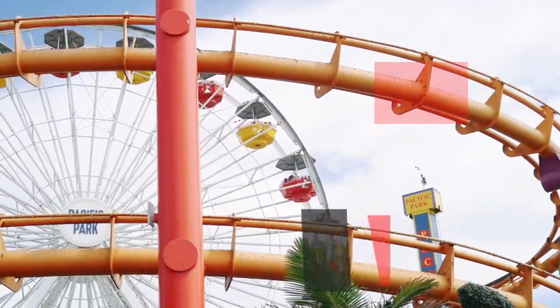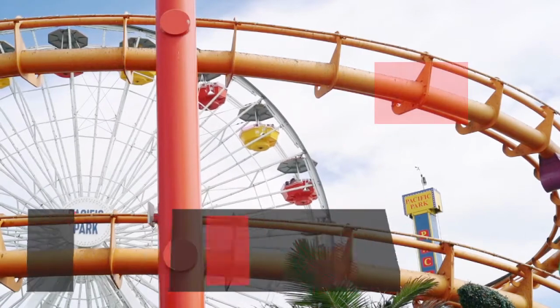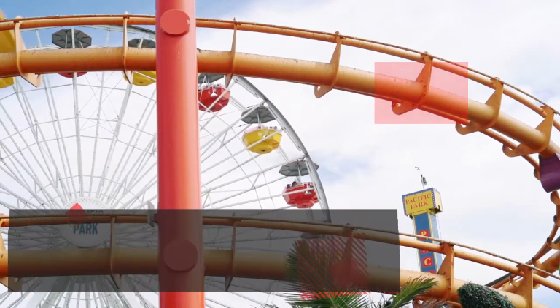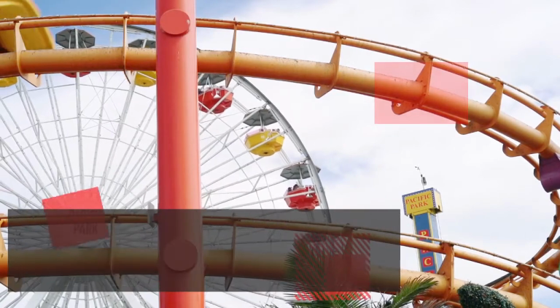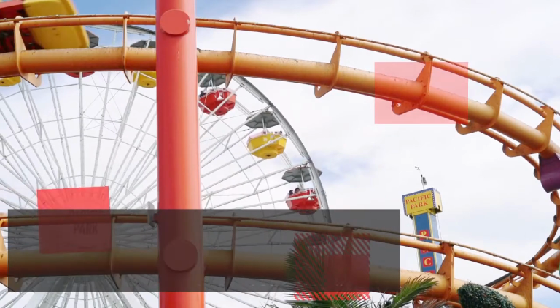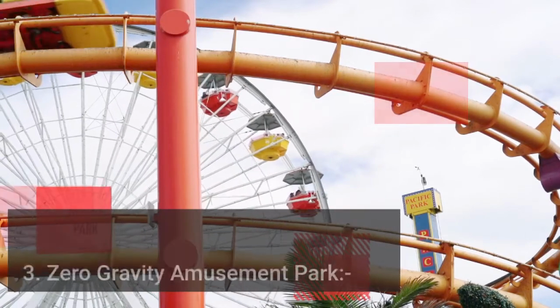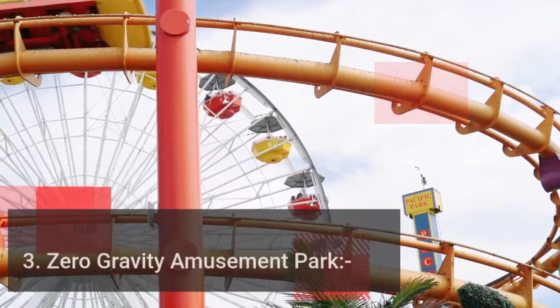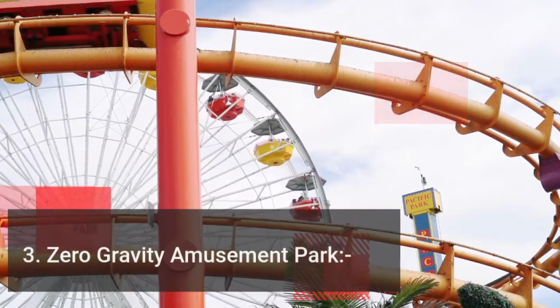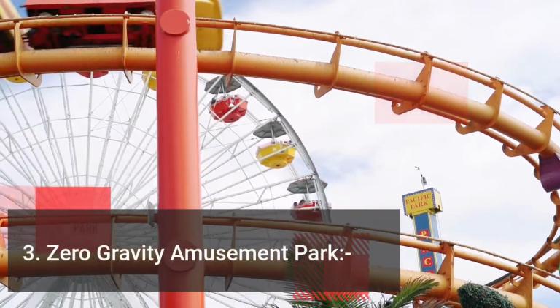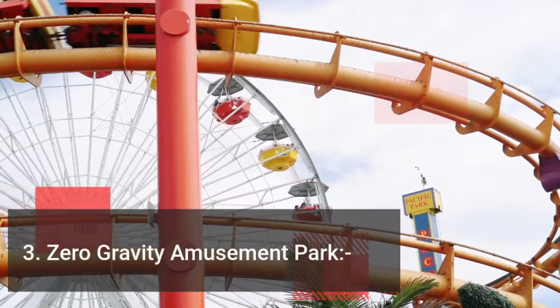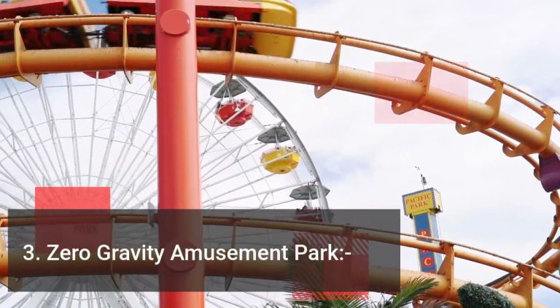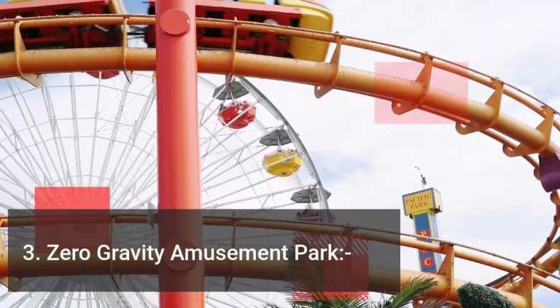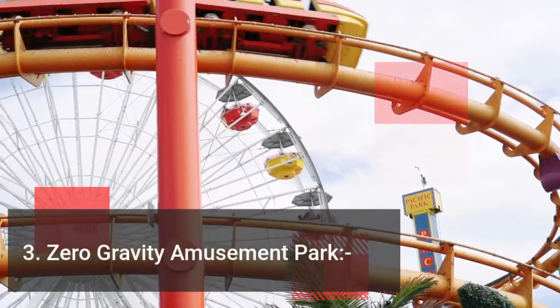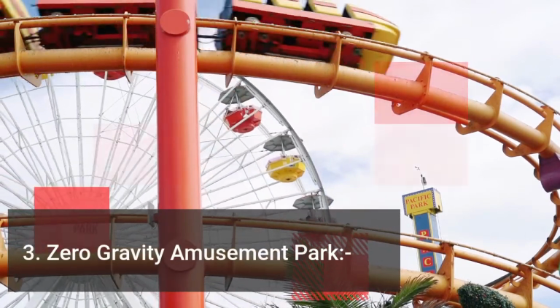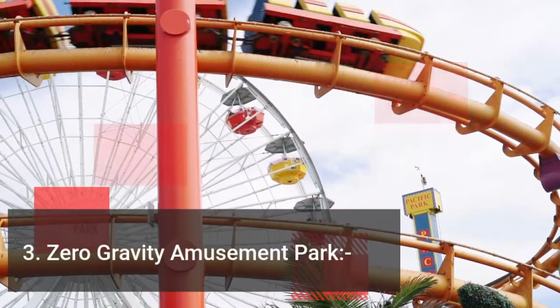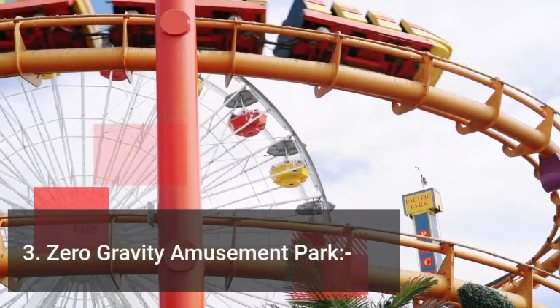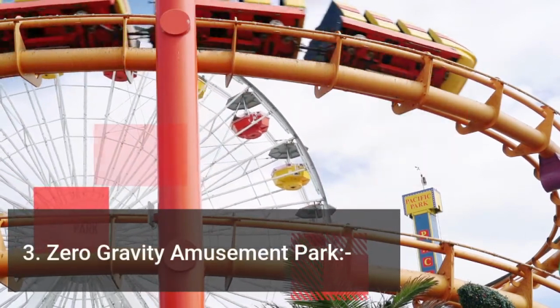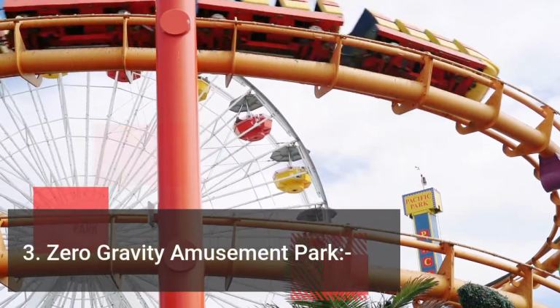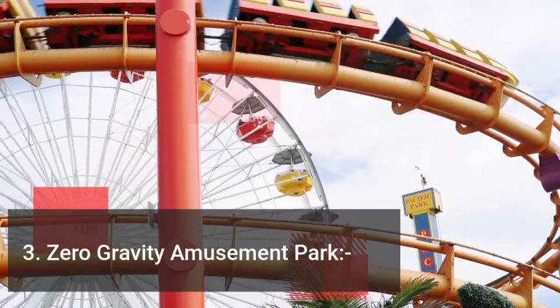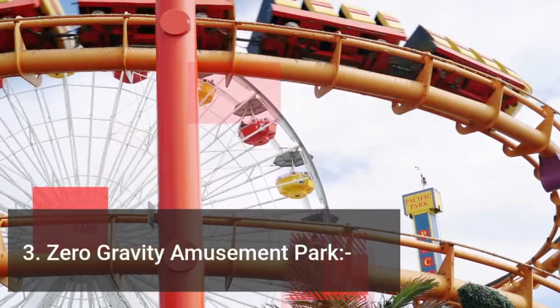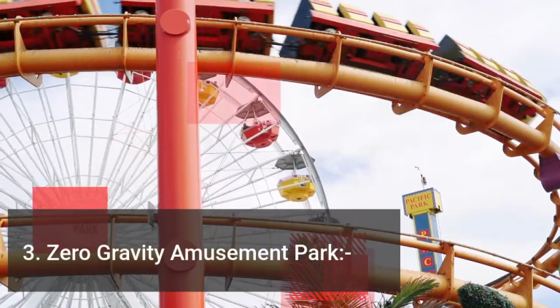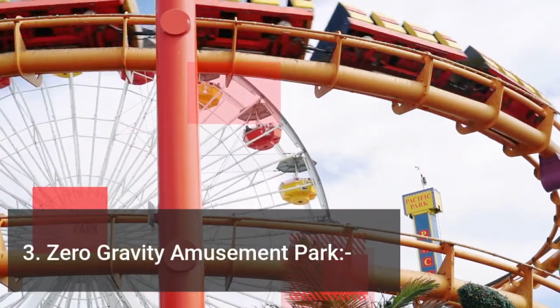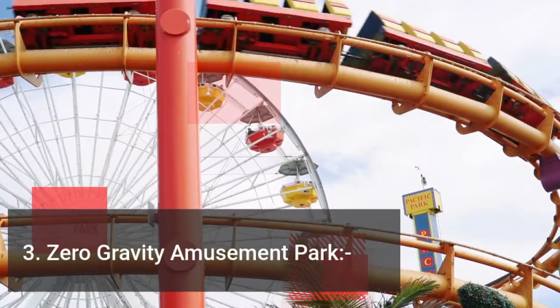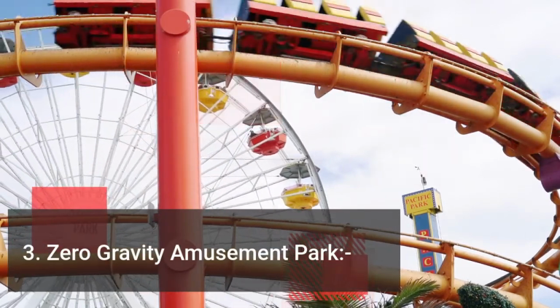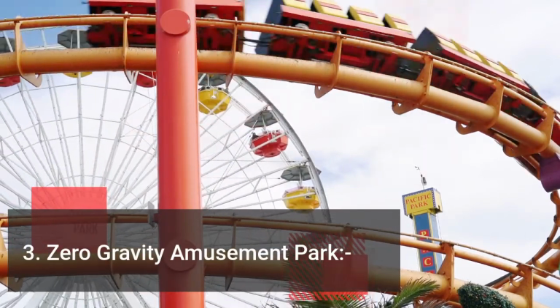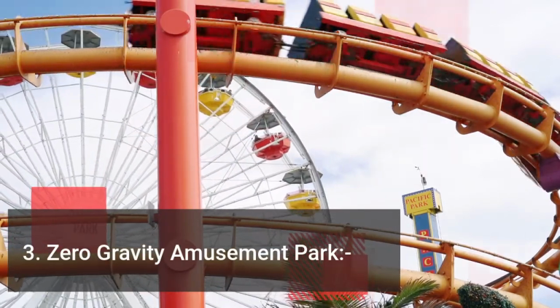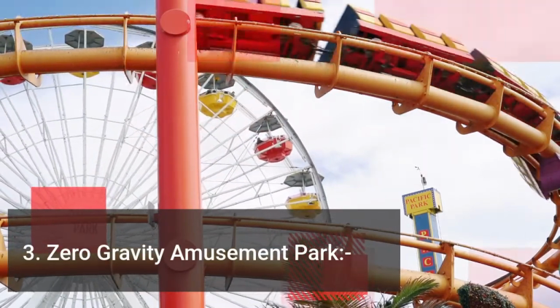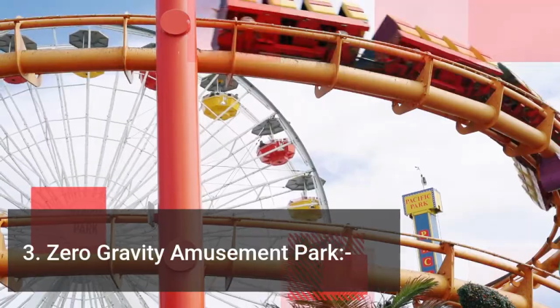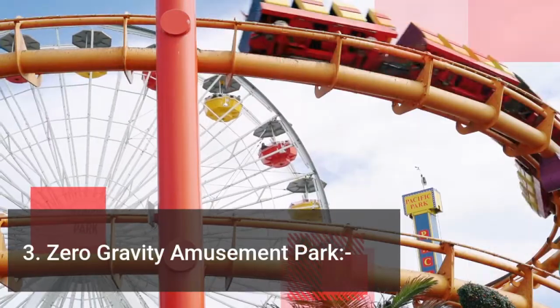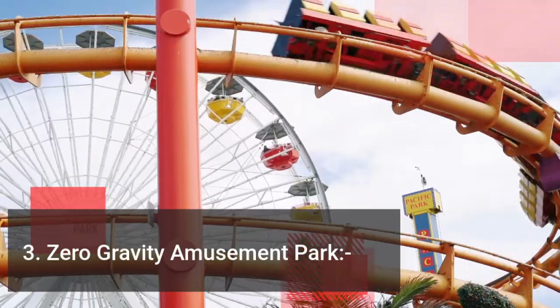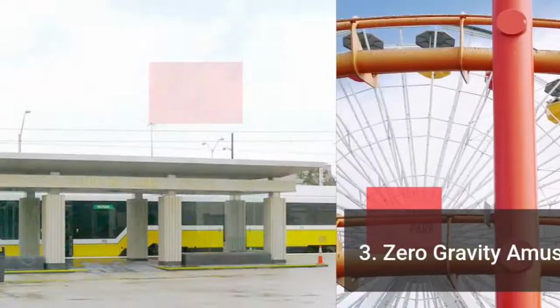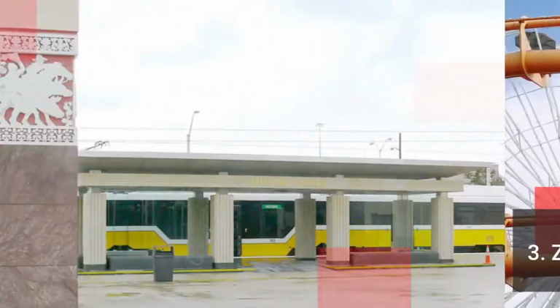The third on the list is Zero Gravity Amusement Park. Free fall rides are the most unique feature of this amusement park.